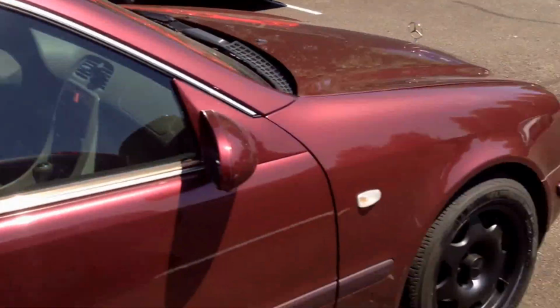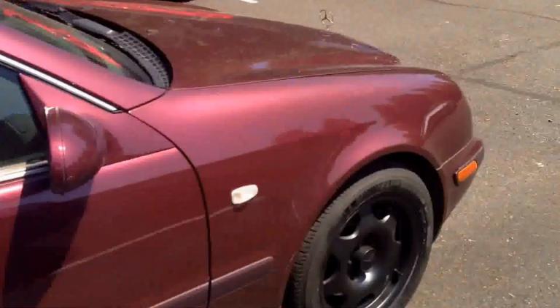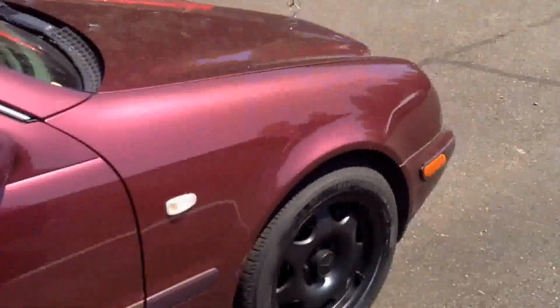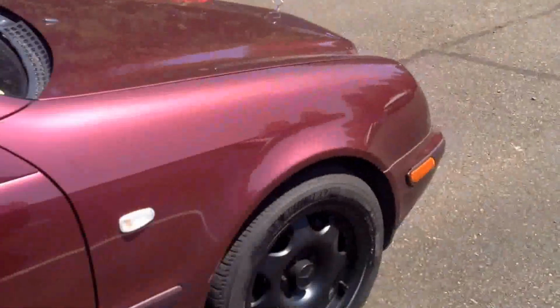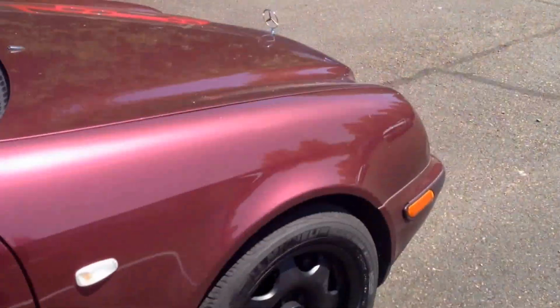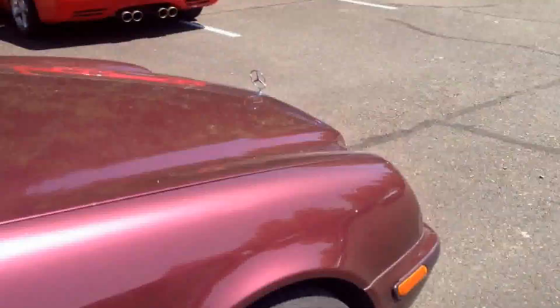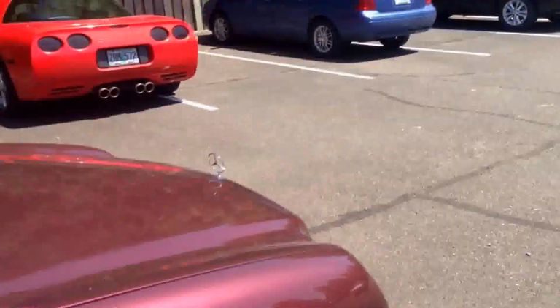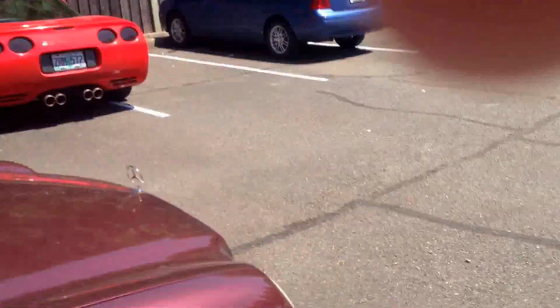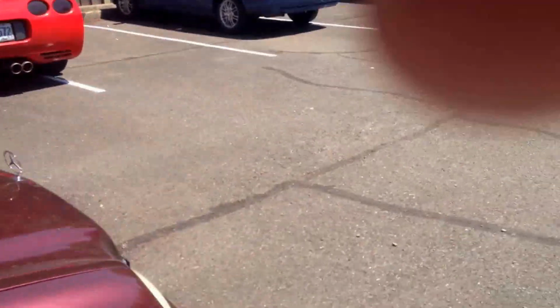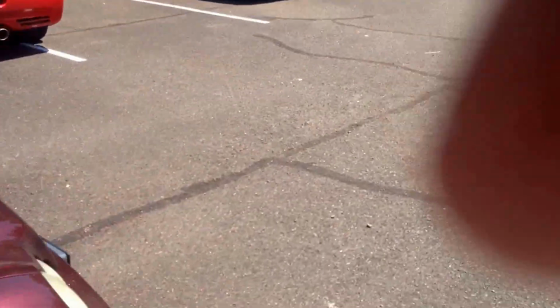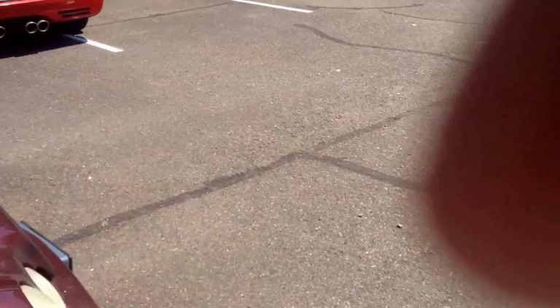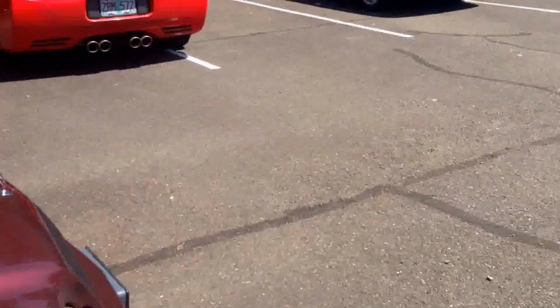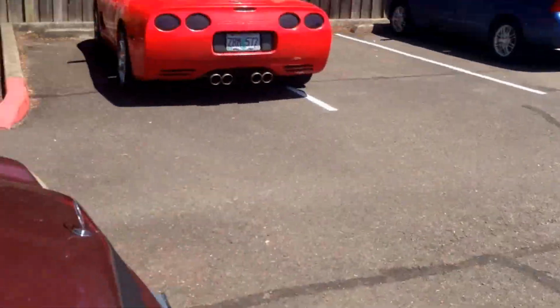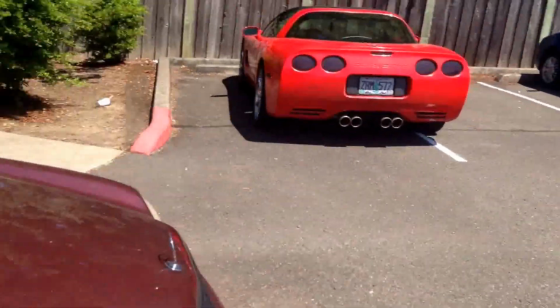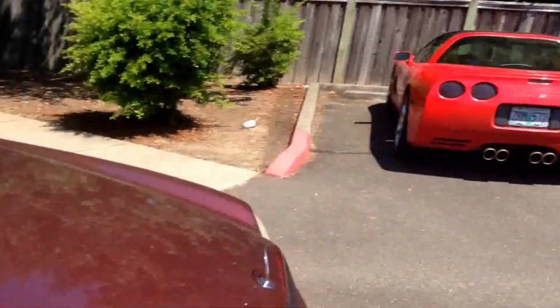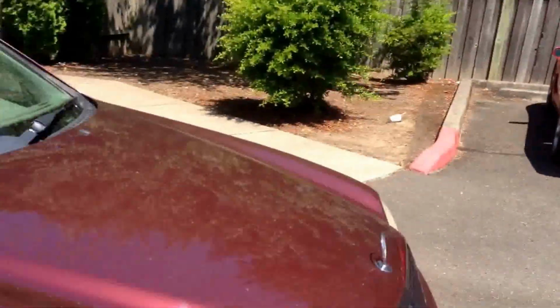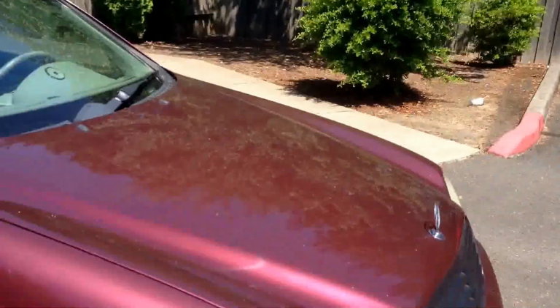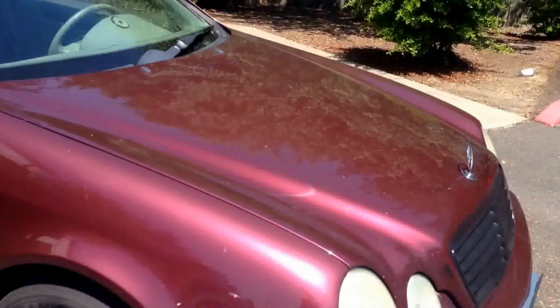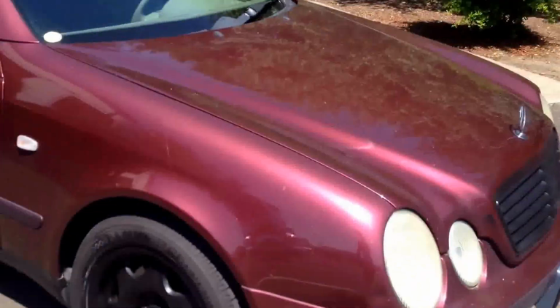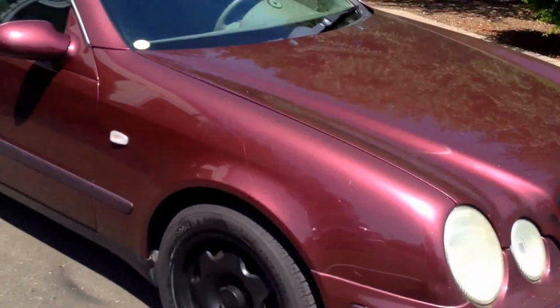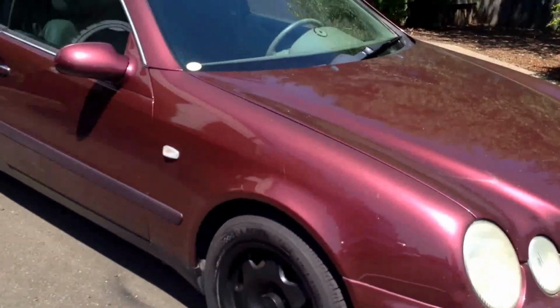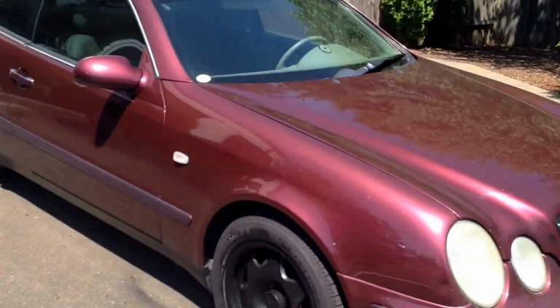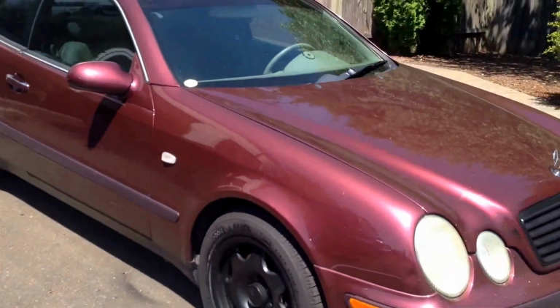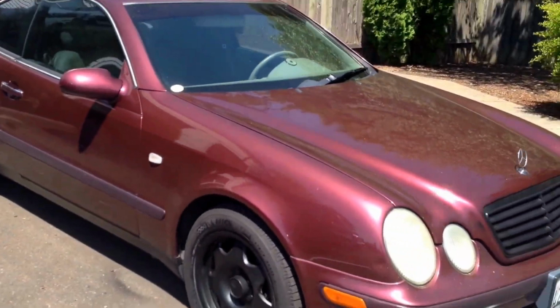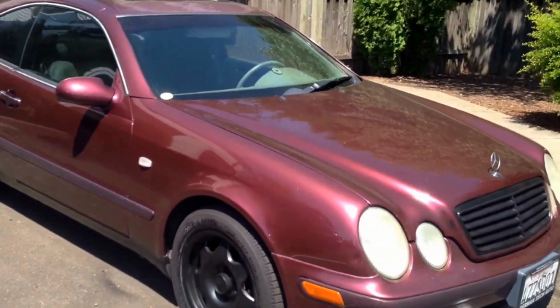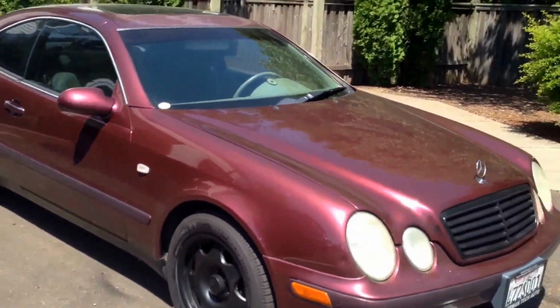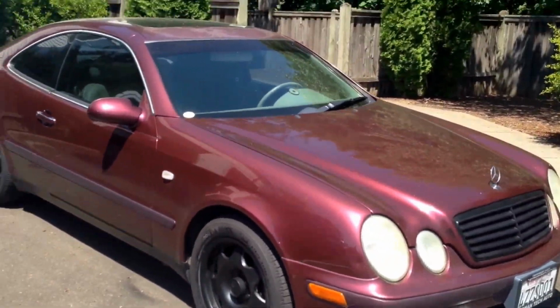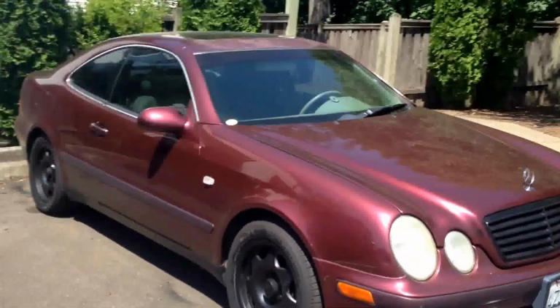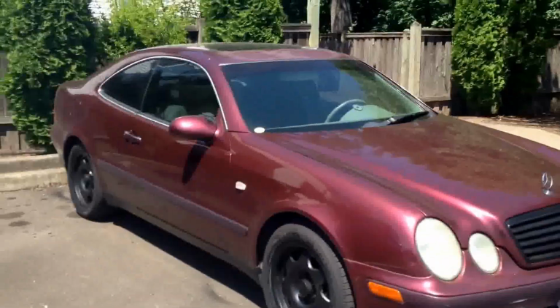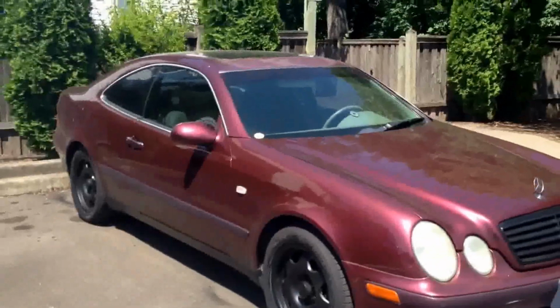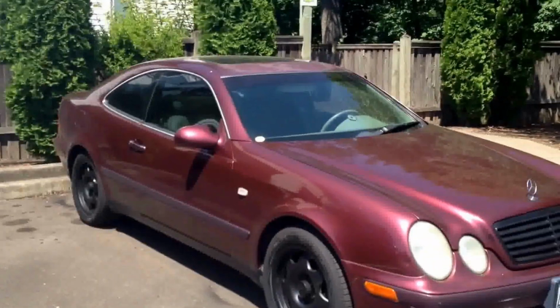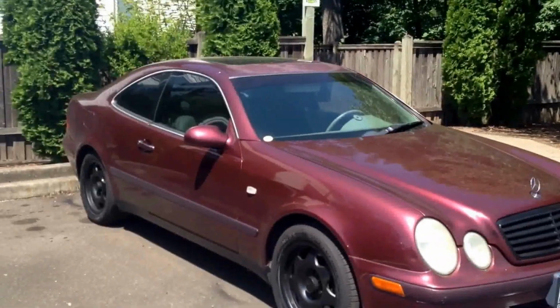I think the black actually sets off the window tint a little bit. Parked like a douche, right? But that's just a little update.